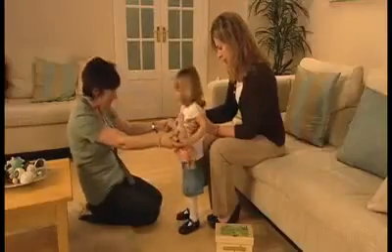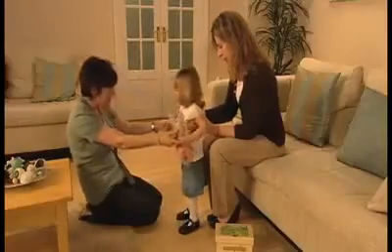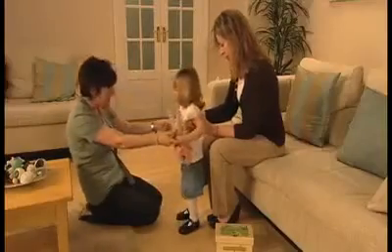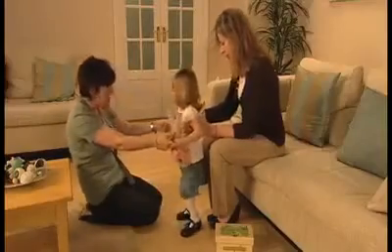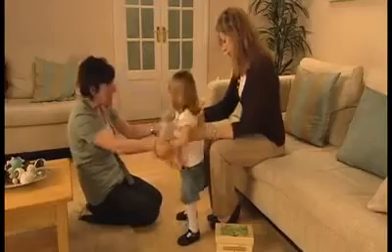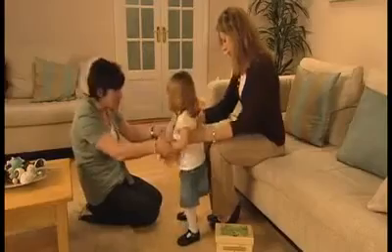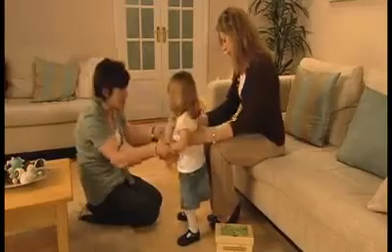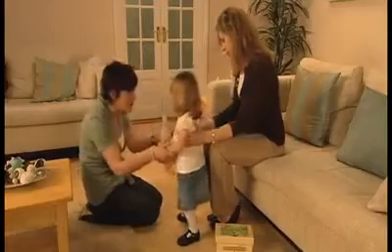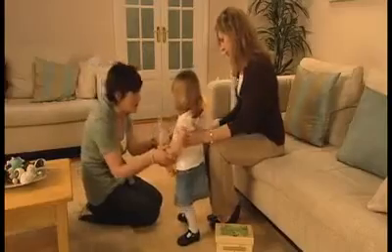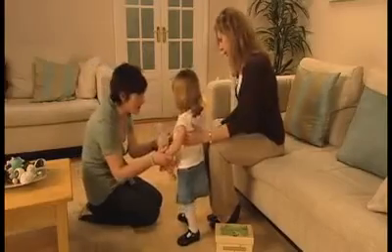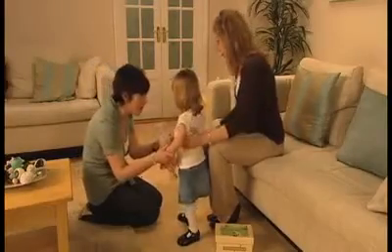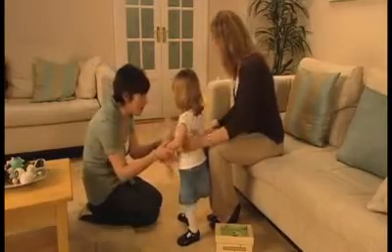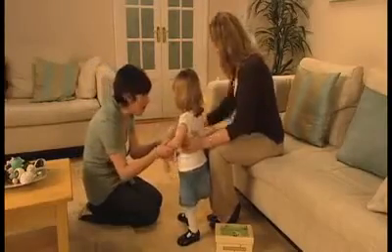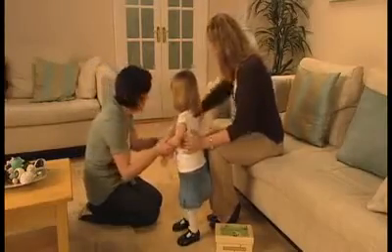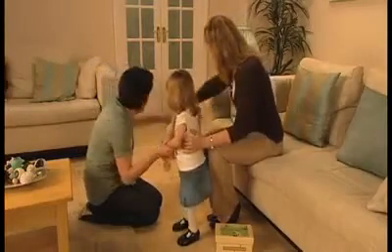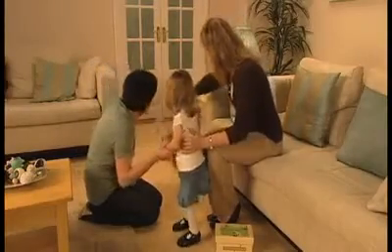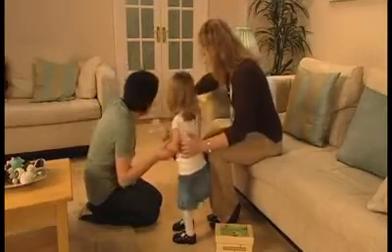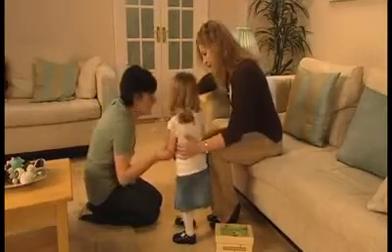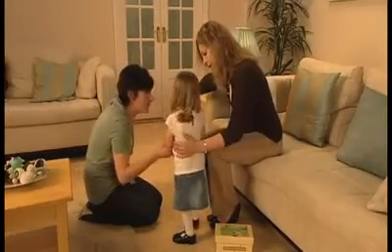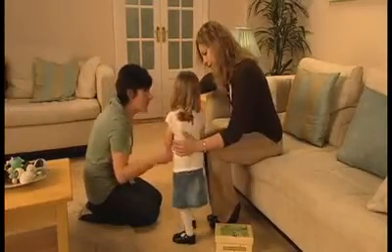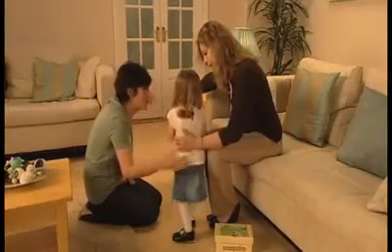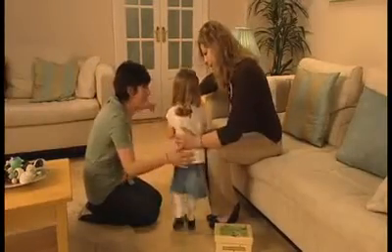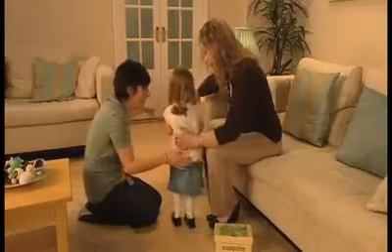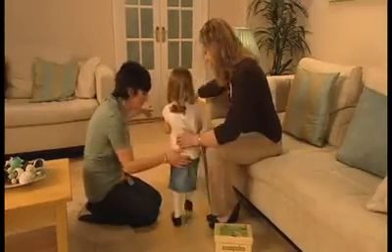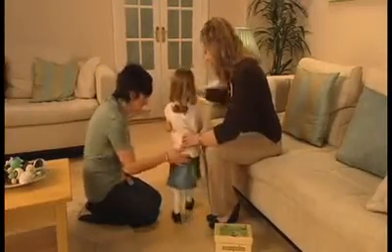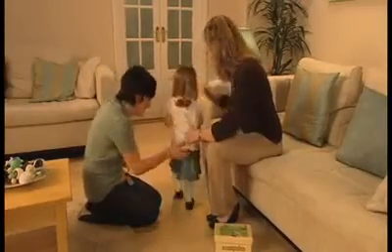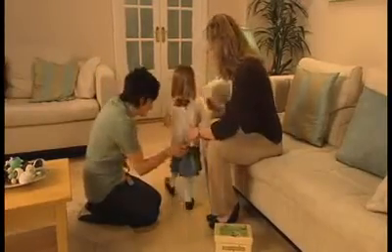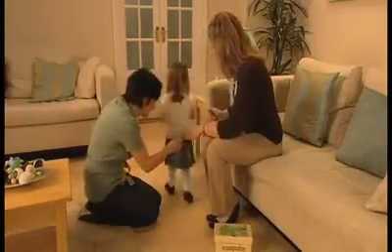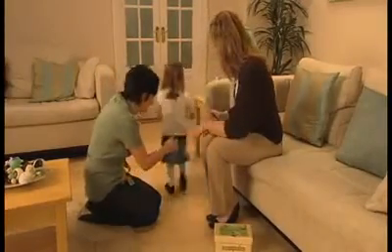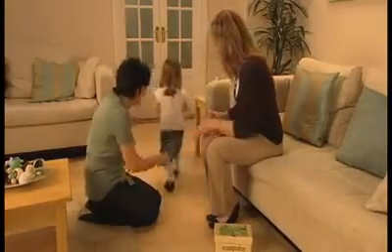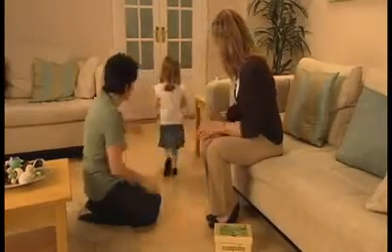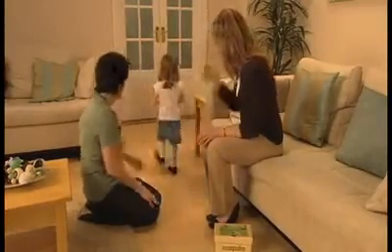Finally, the road test. Watch your child walk, making sure that the shoes do not slip.